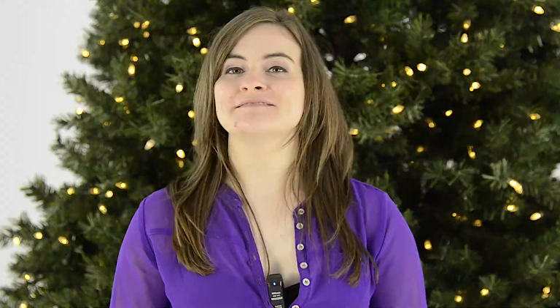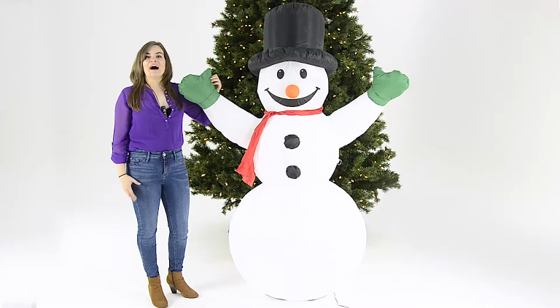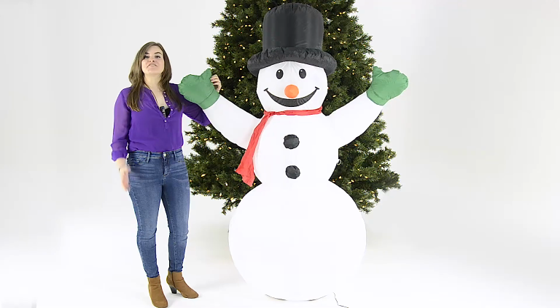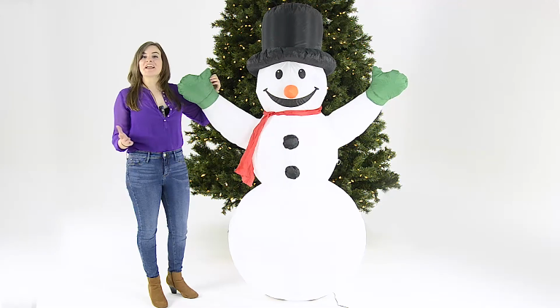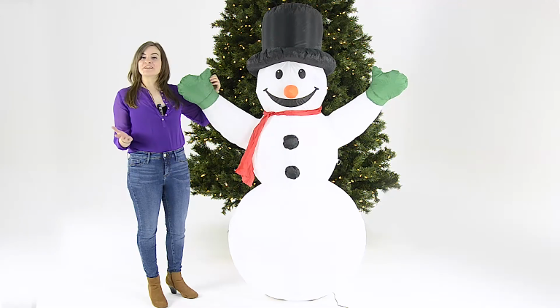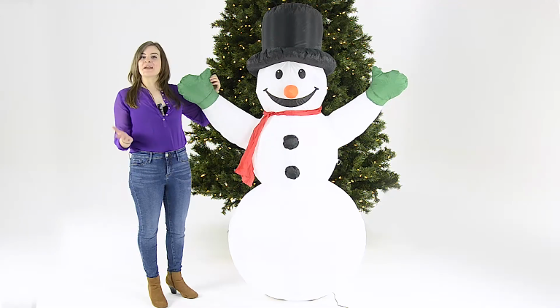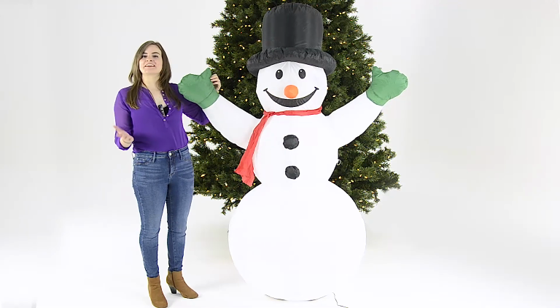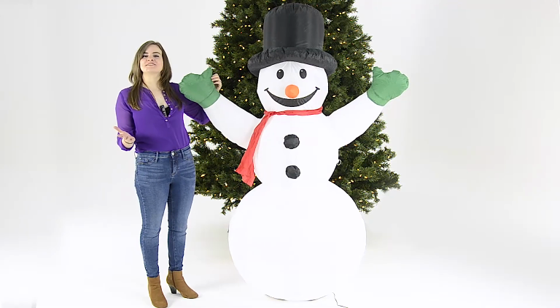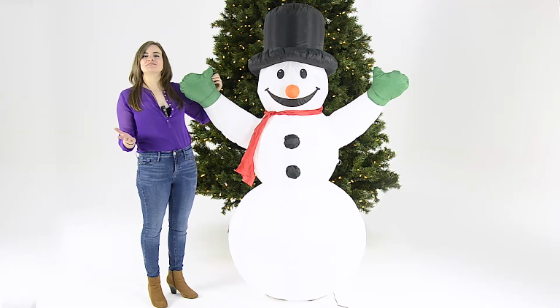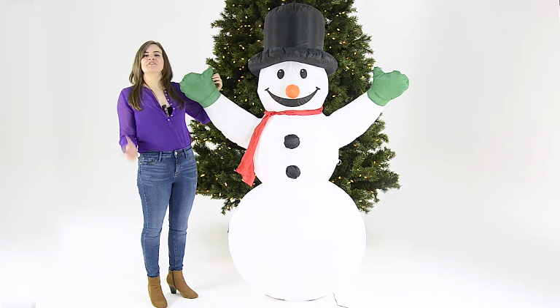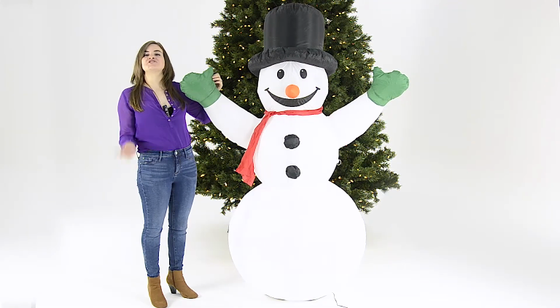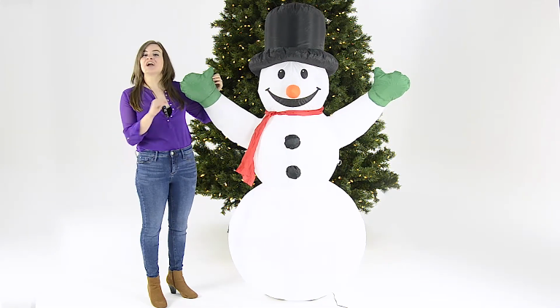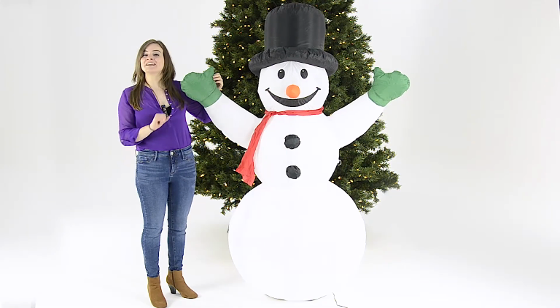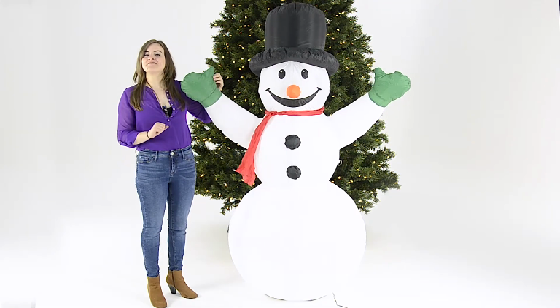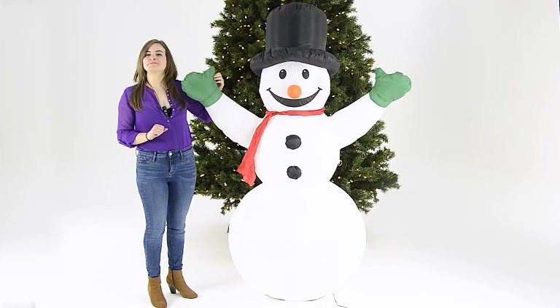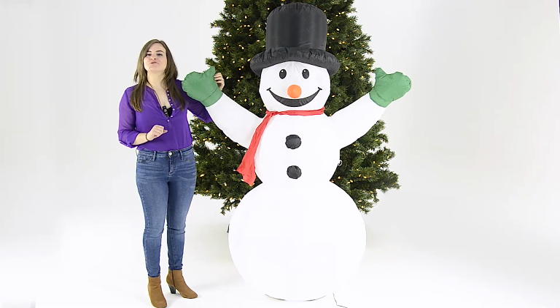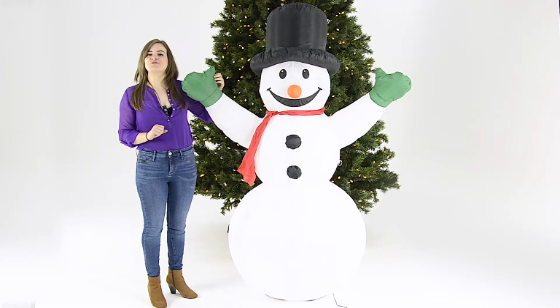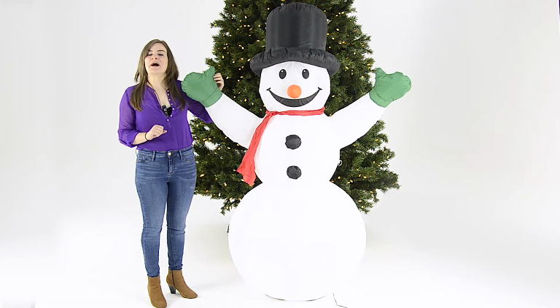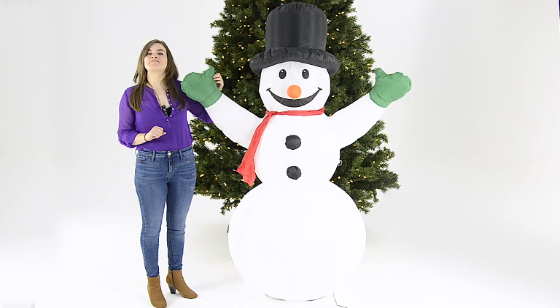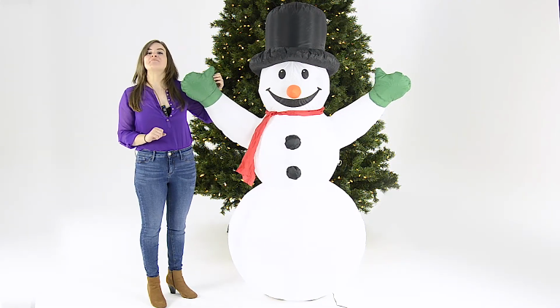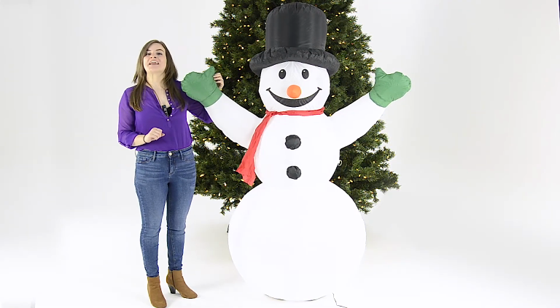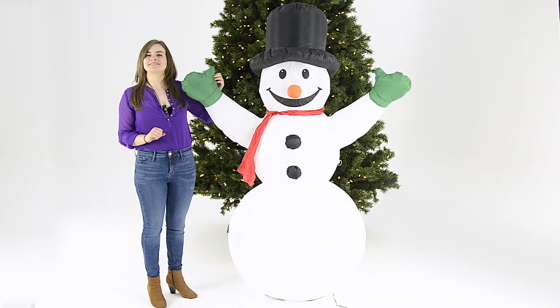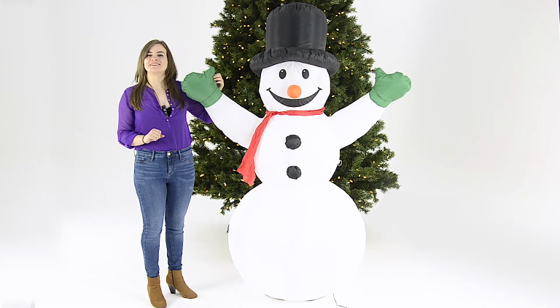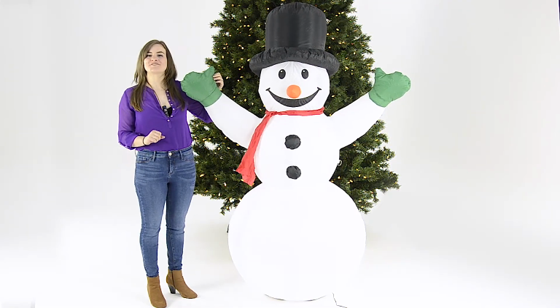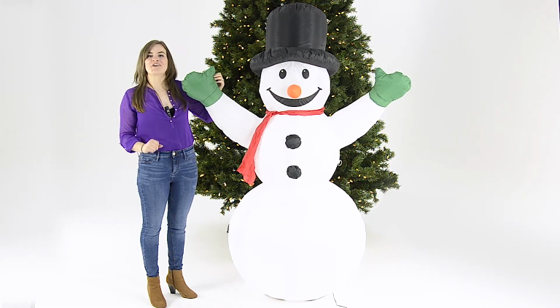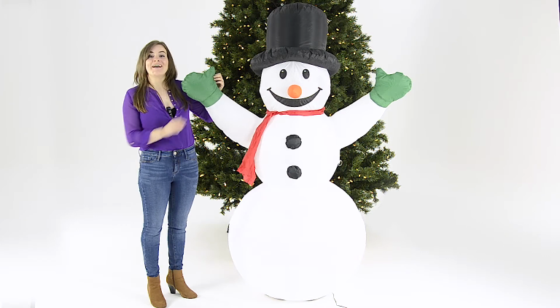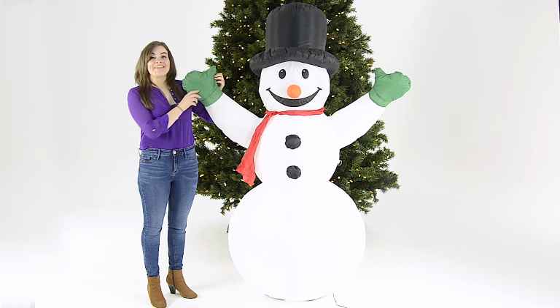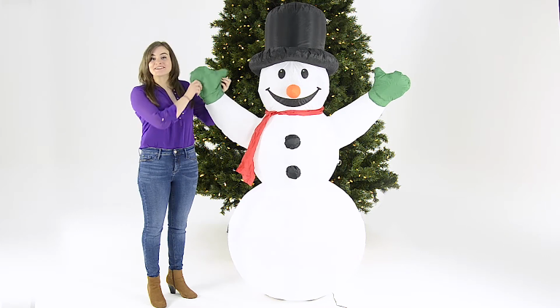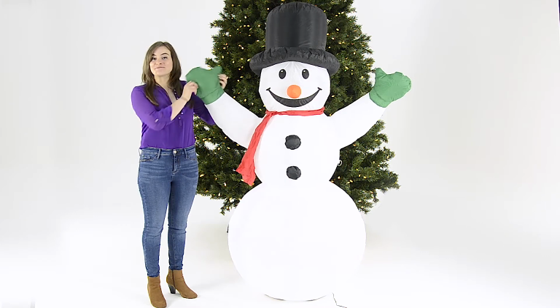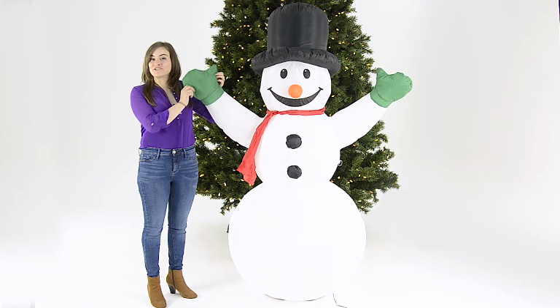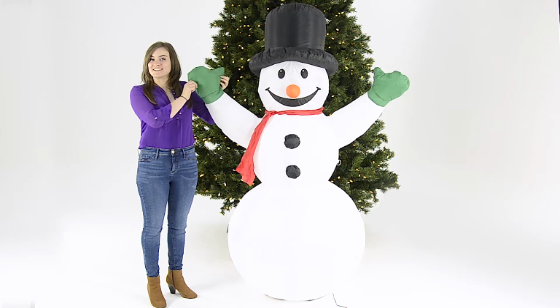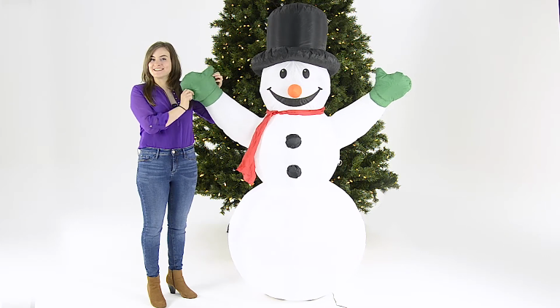Have a very merry Christmas with this giant inflatable snowman from XS Stock. Thanks for watching.